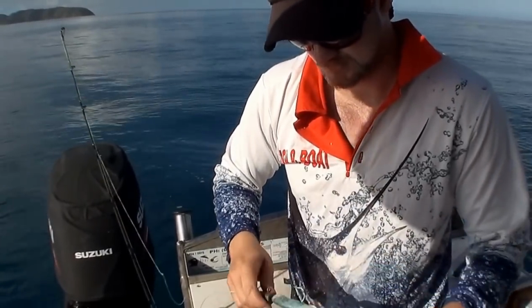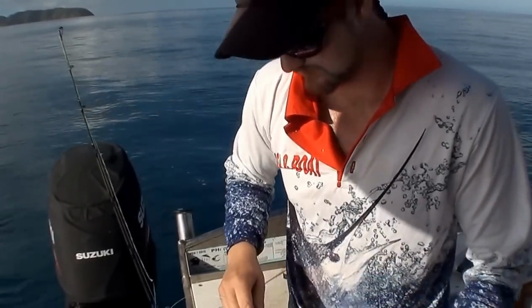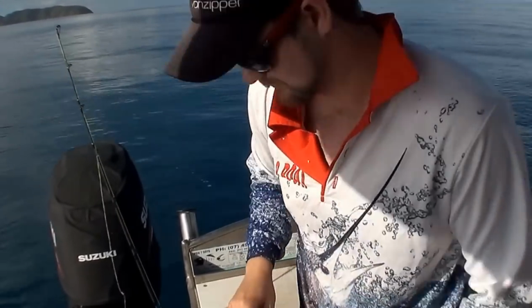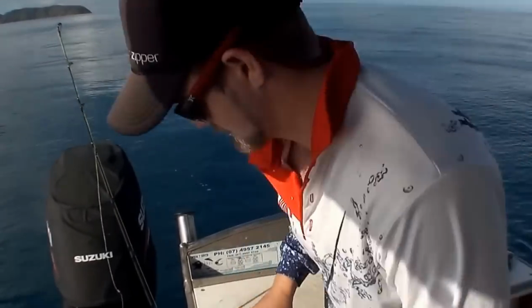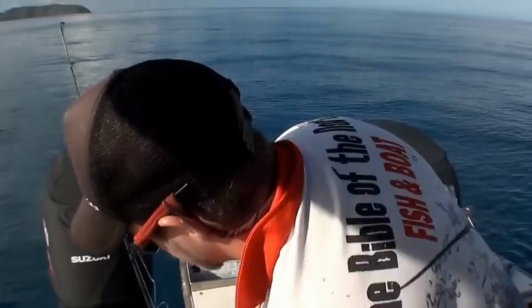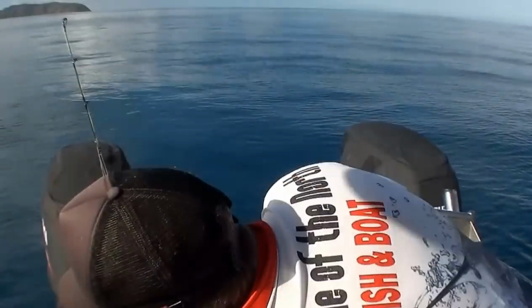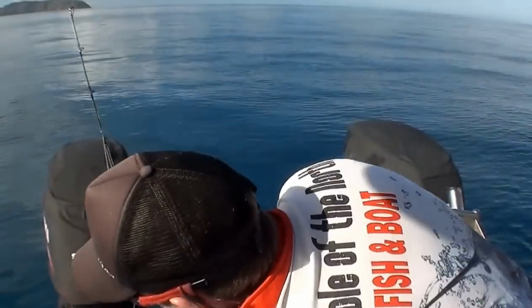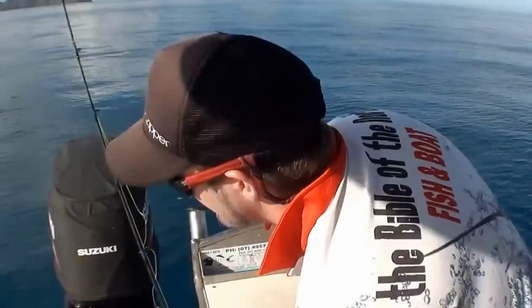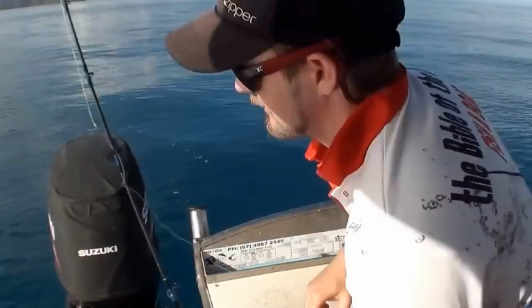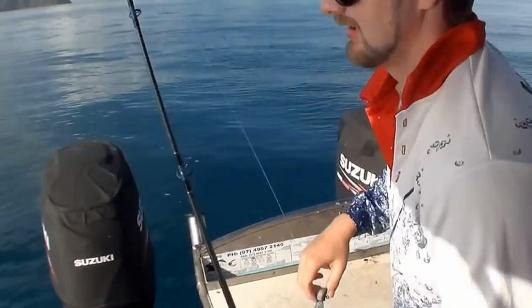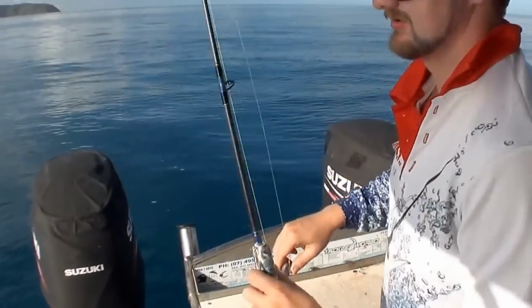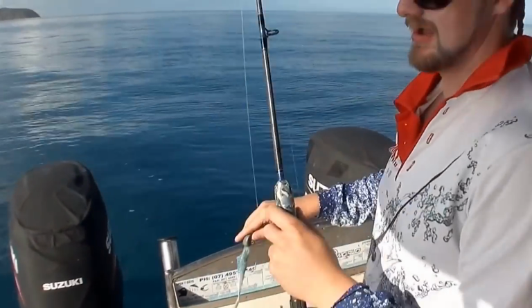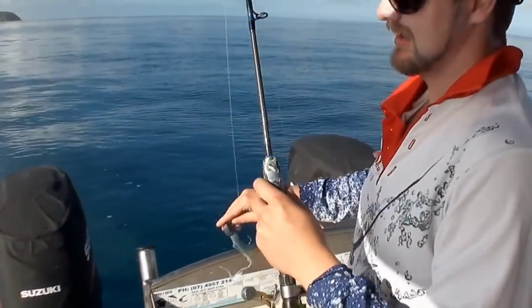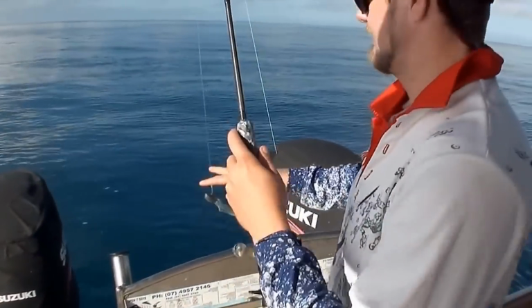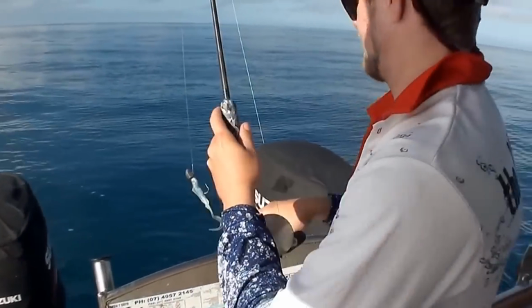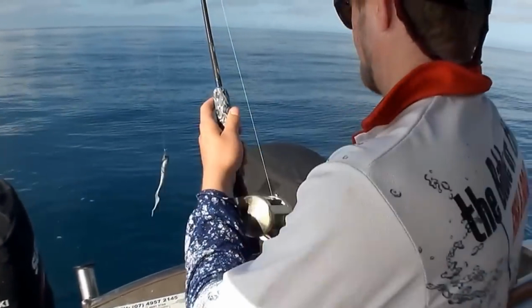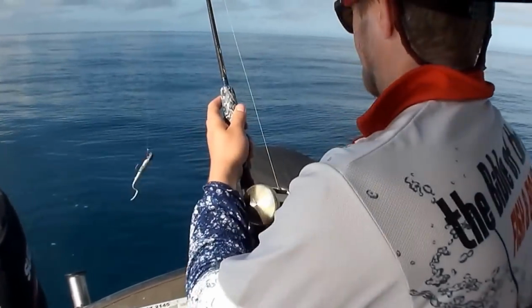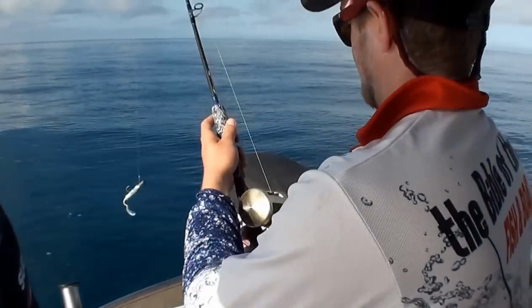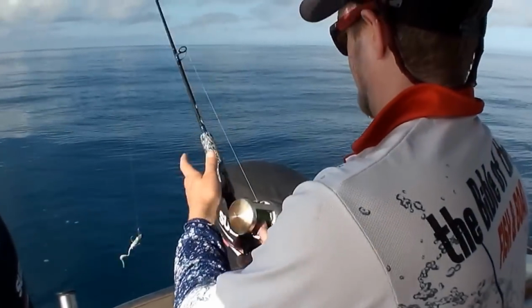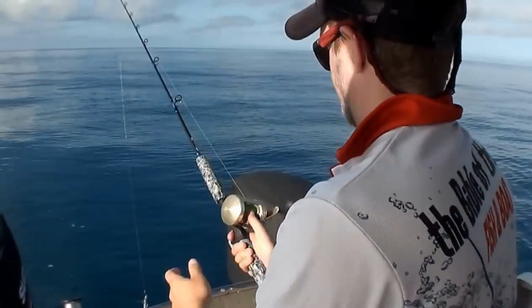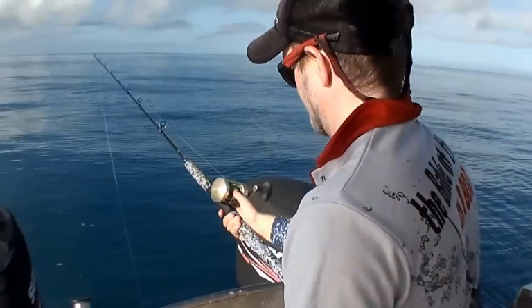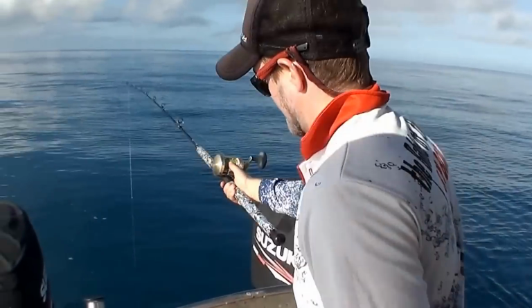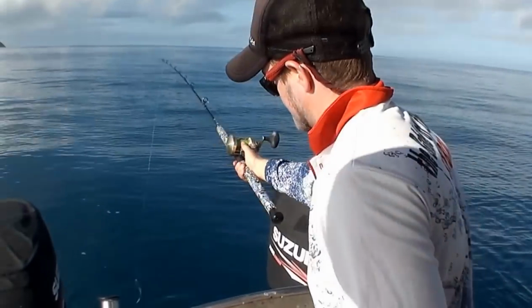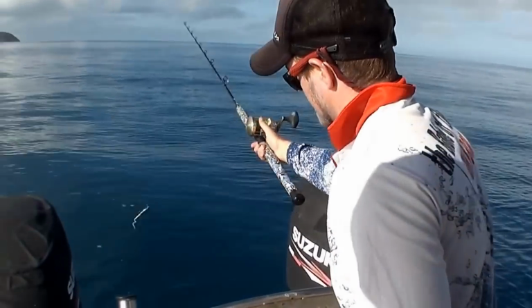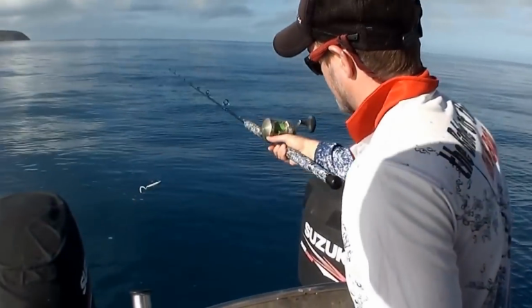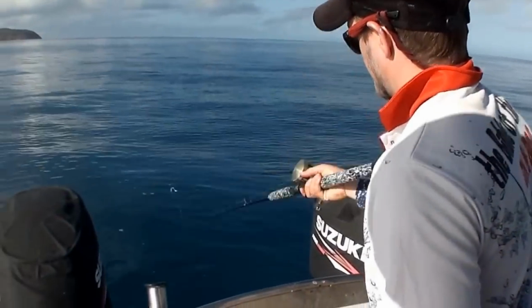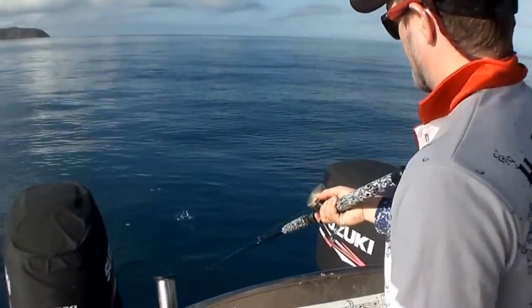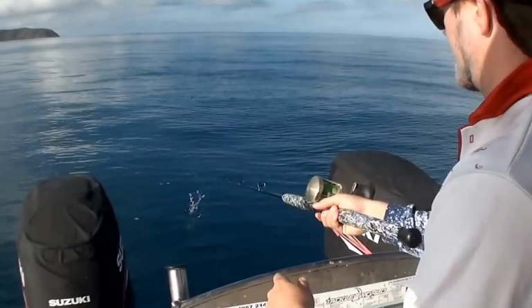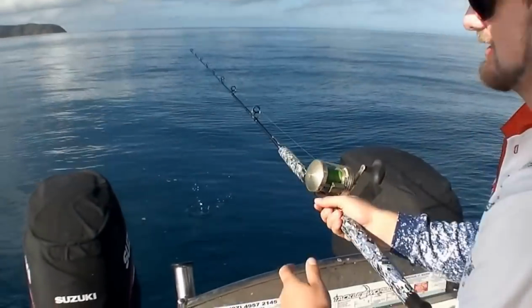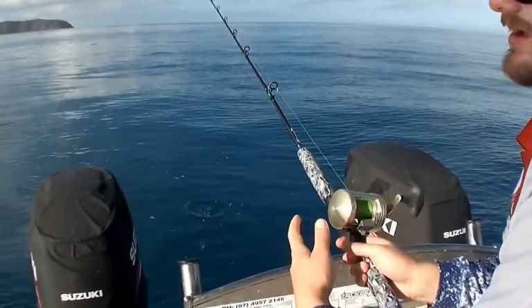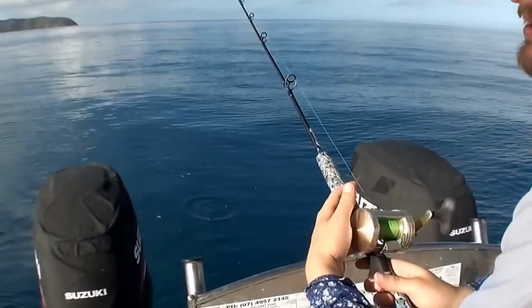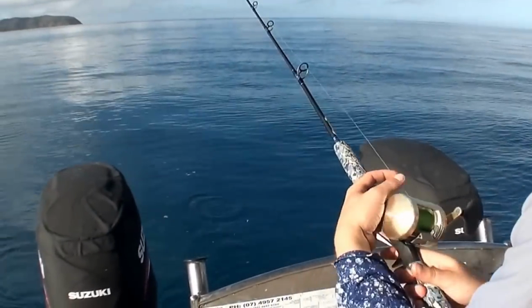You've been catching plenty of trevally while we've been getting finger marks. So we'll drop him down and see how it goes.